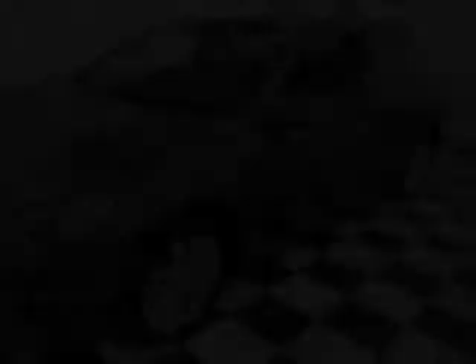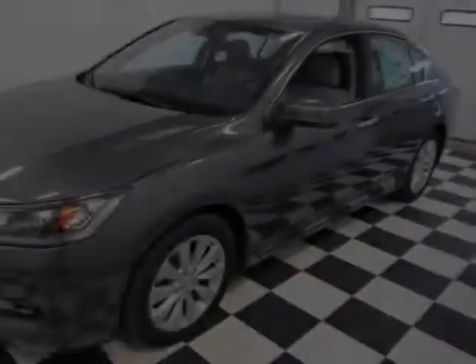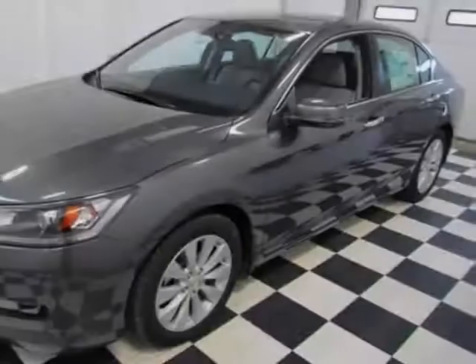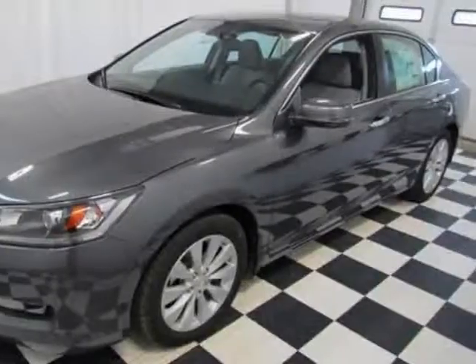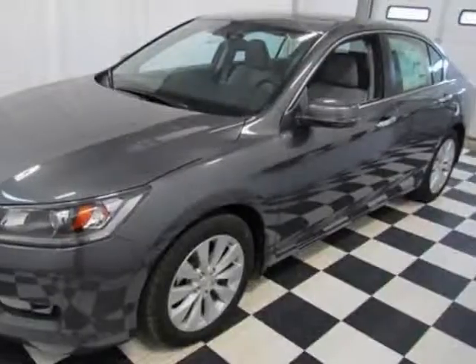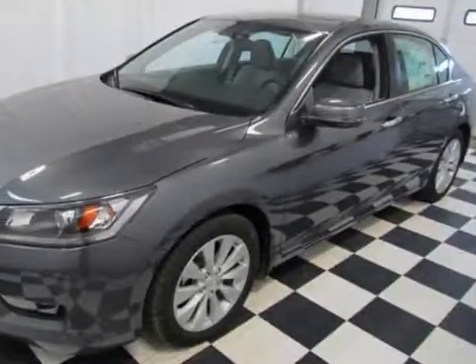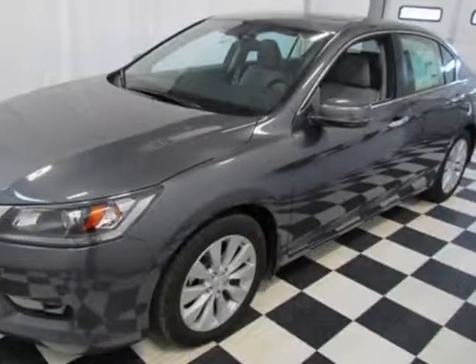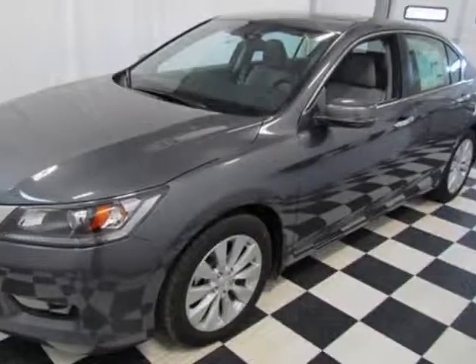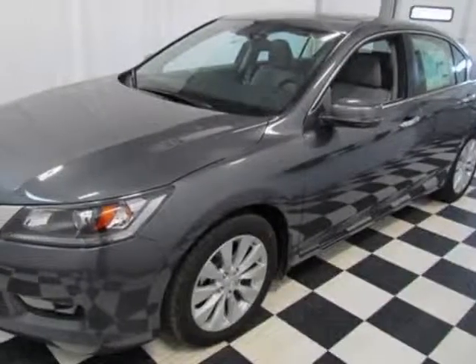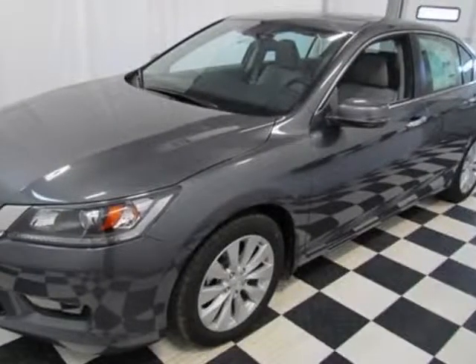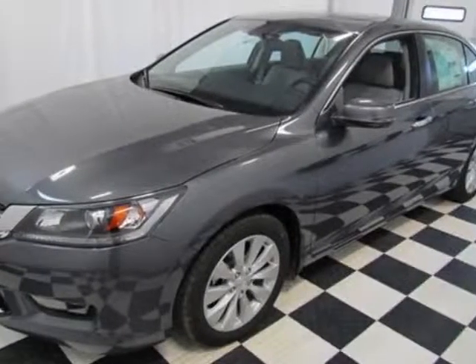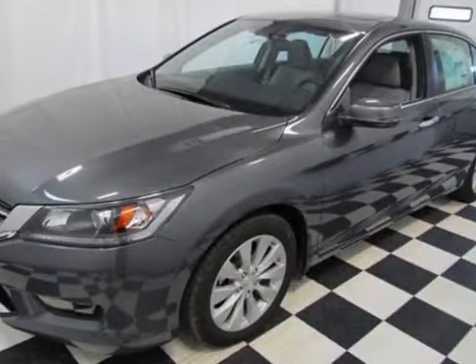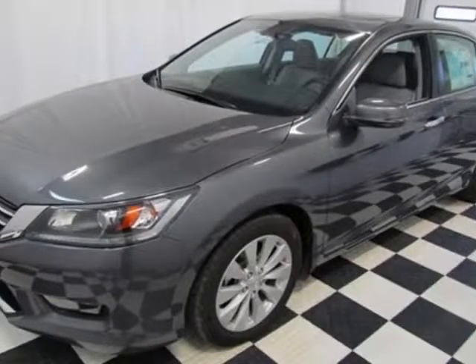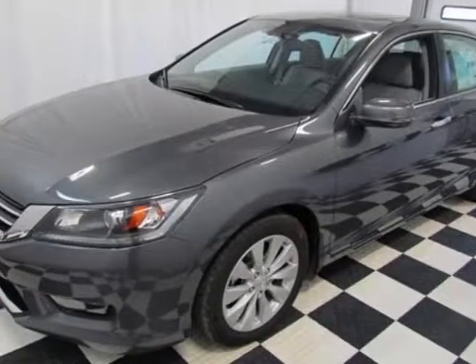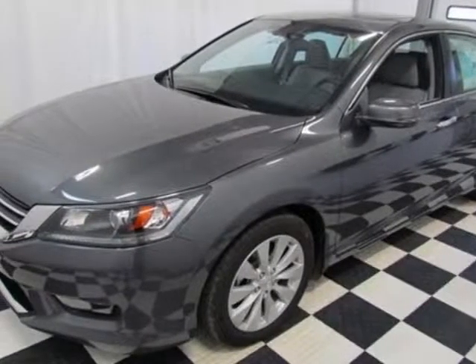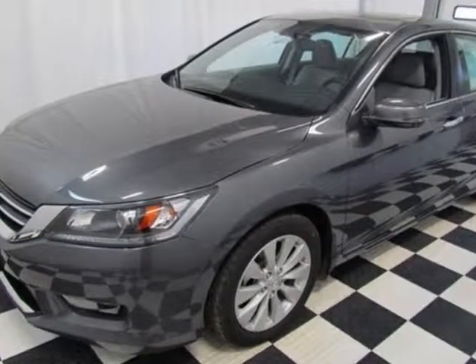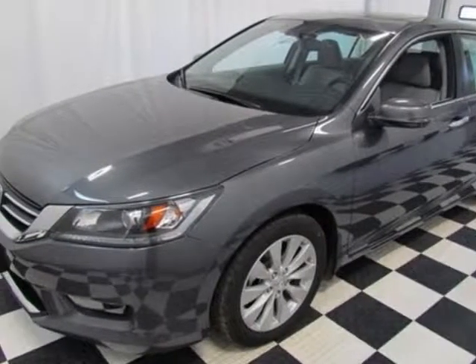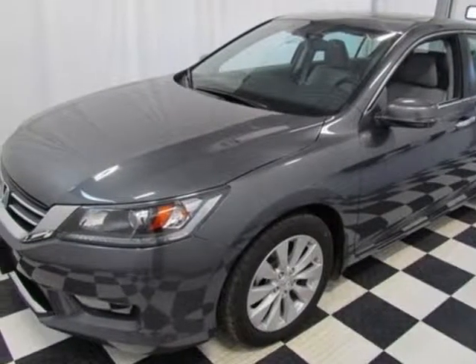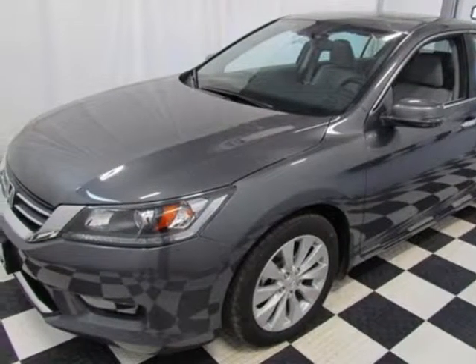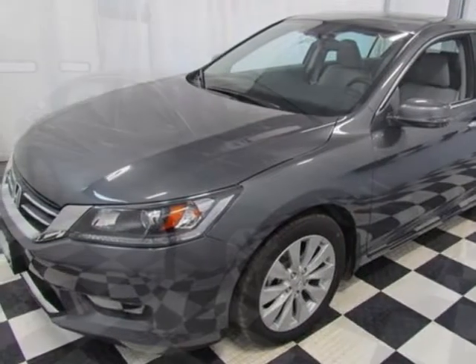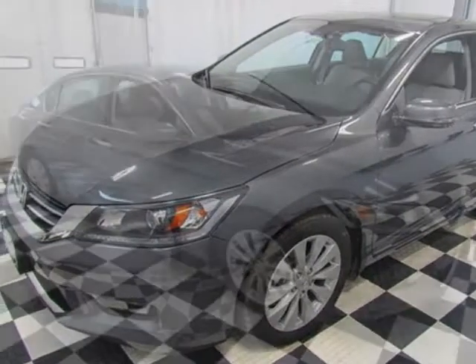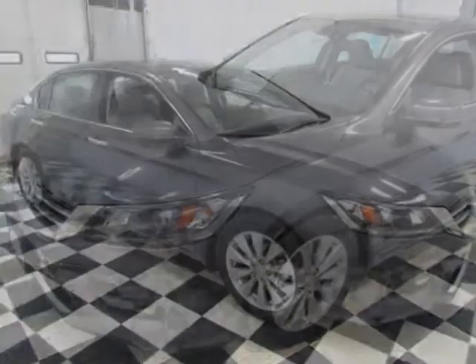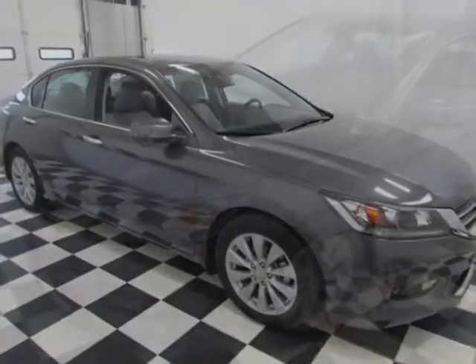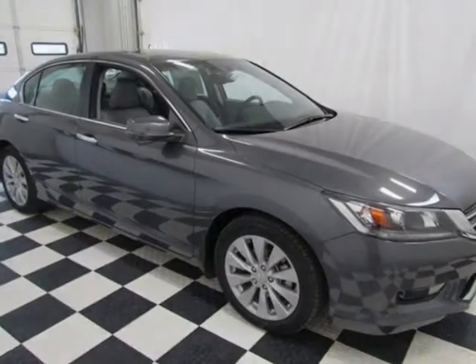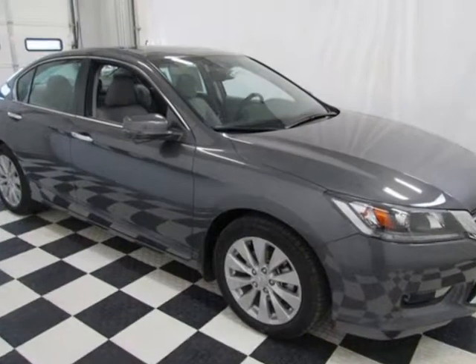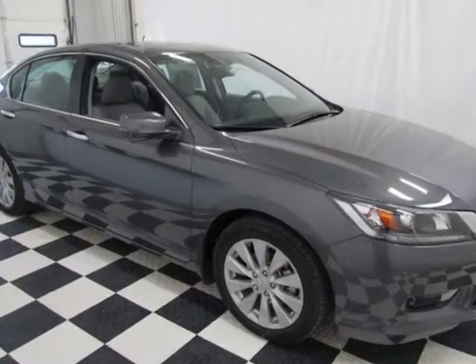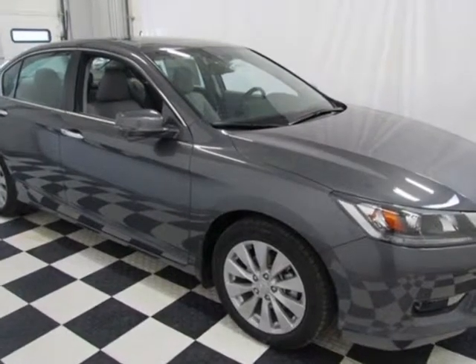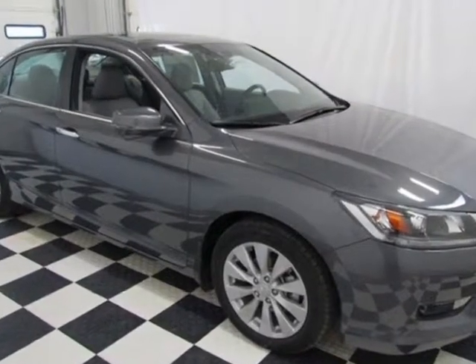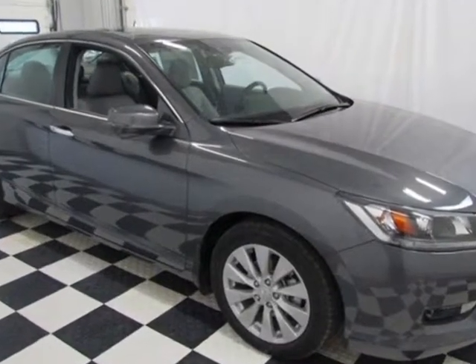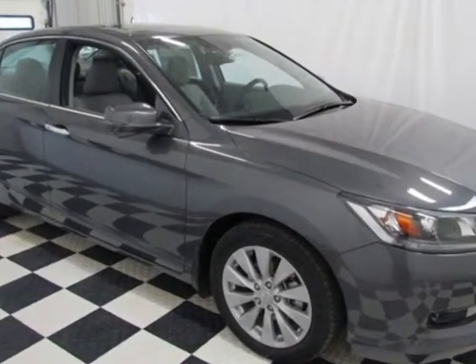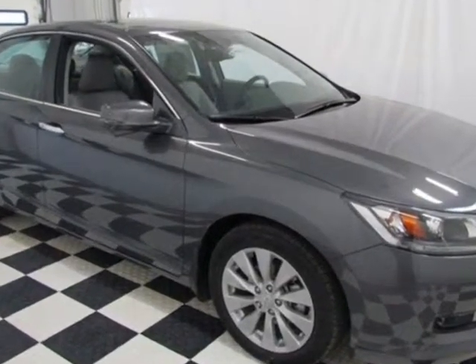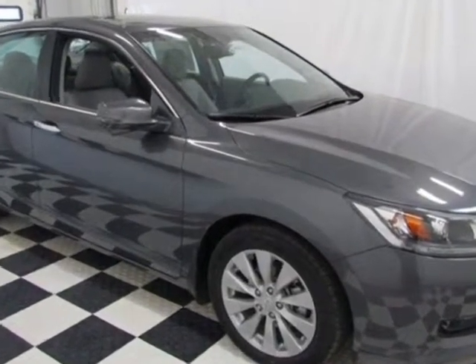Look at this new 2014 Honda Accord. For your protection, this vehicle has a full factory warranty.